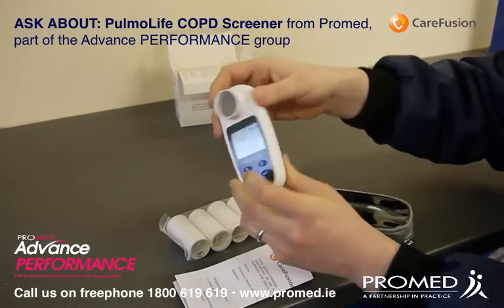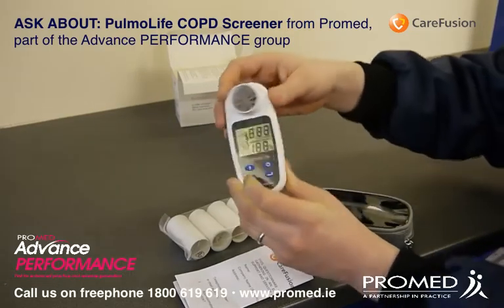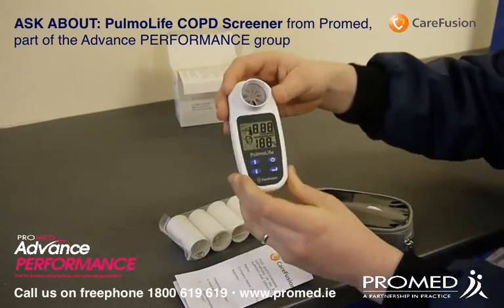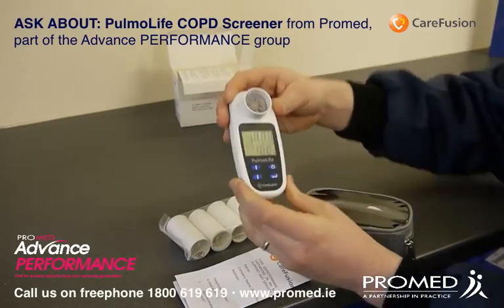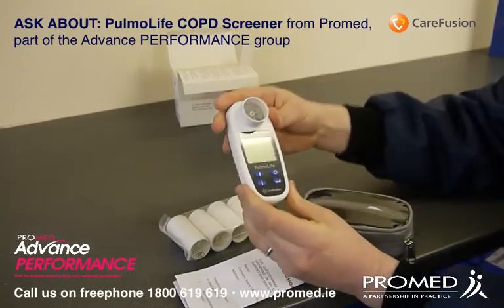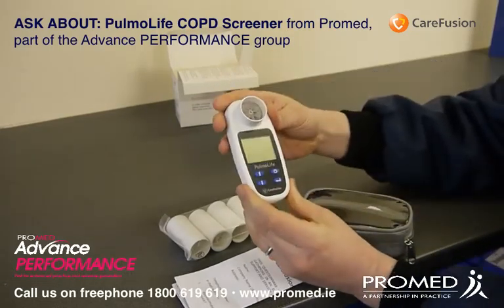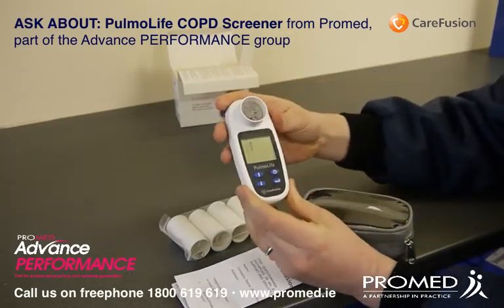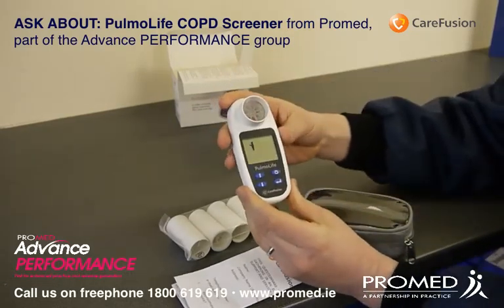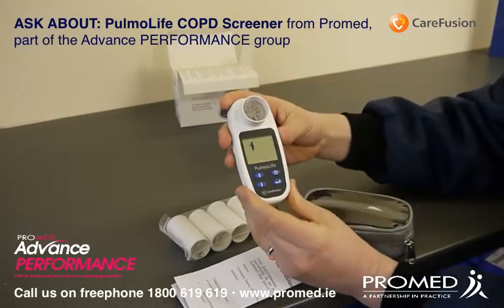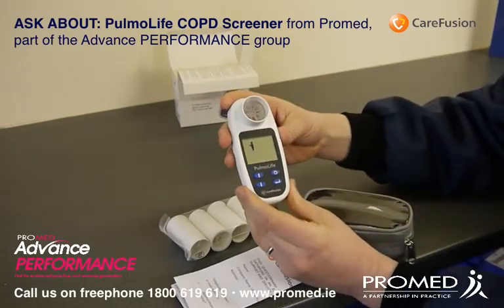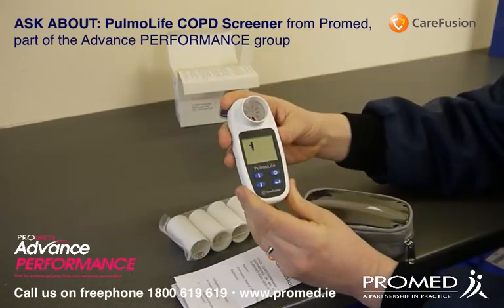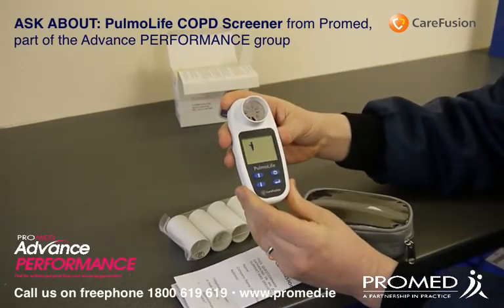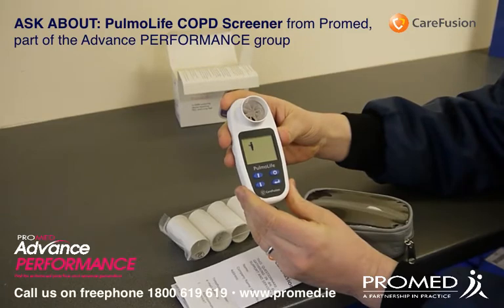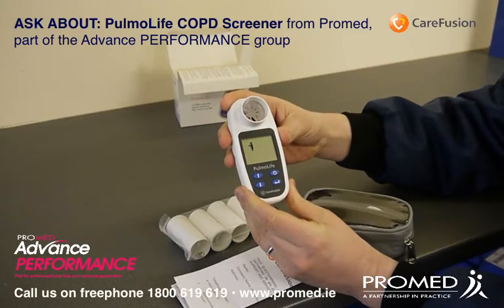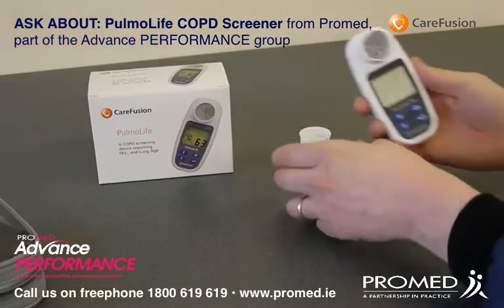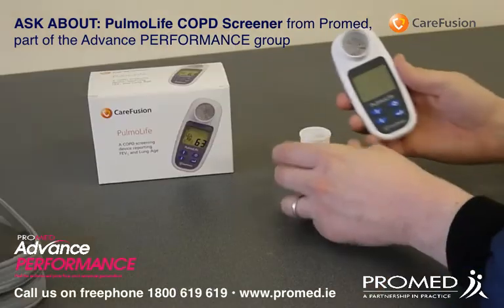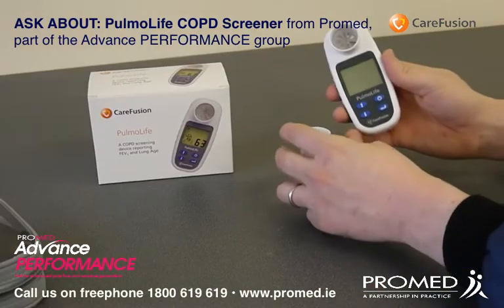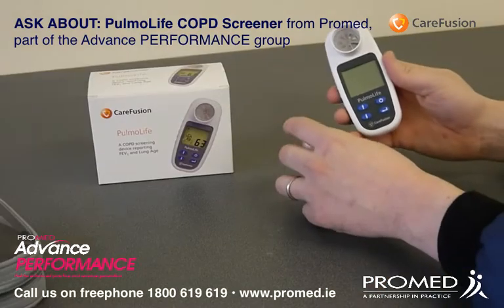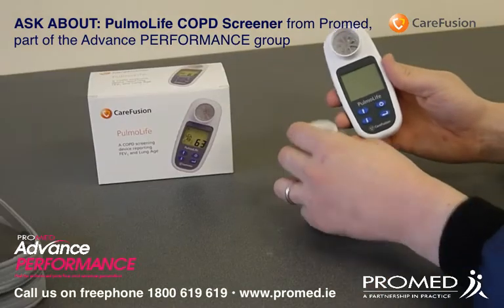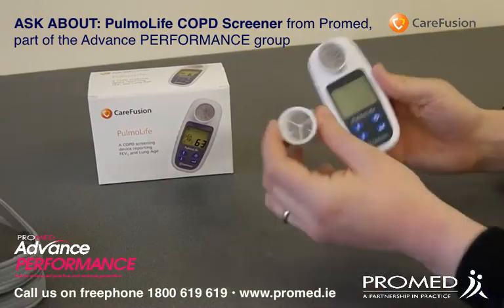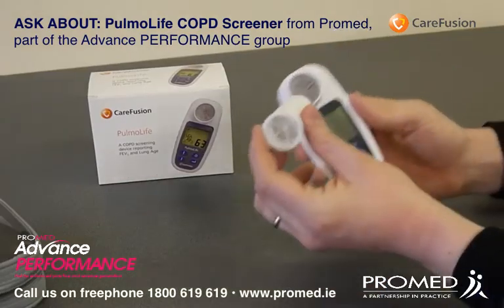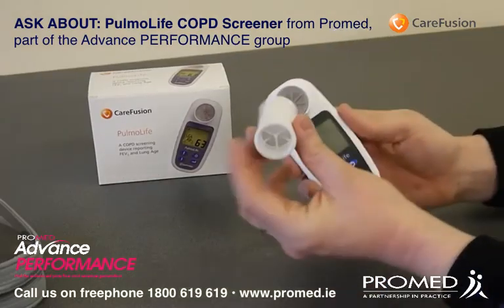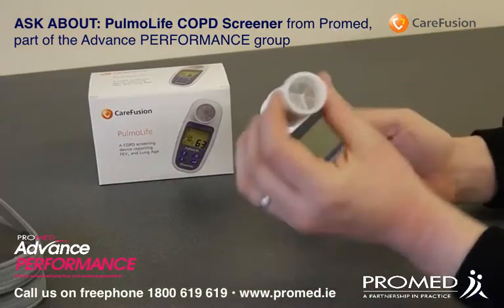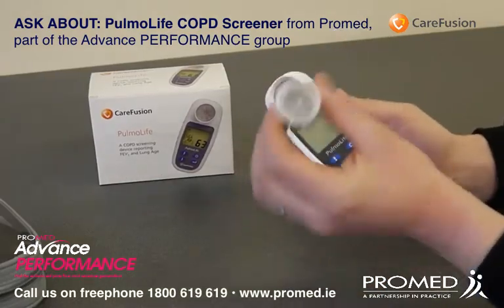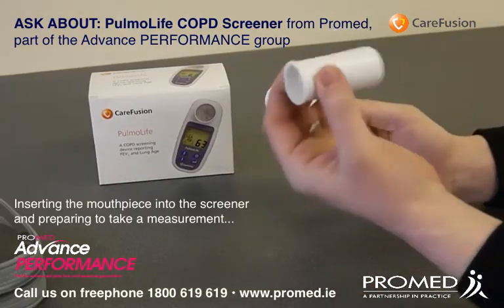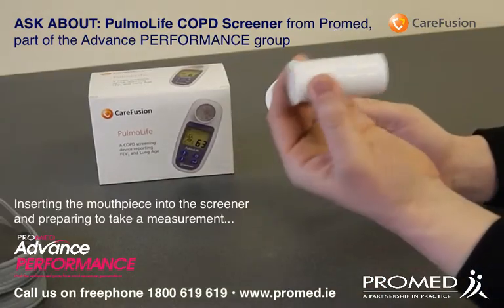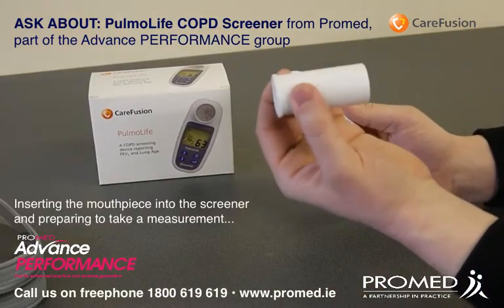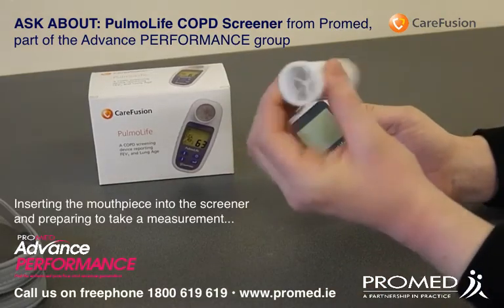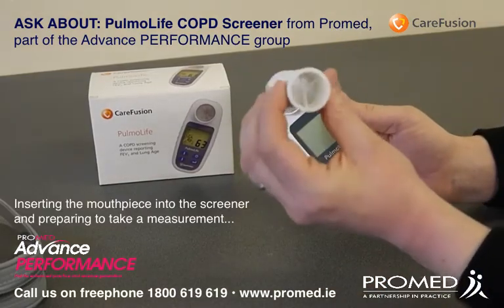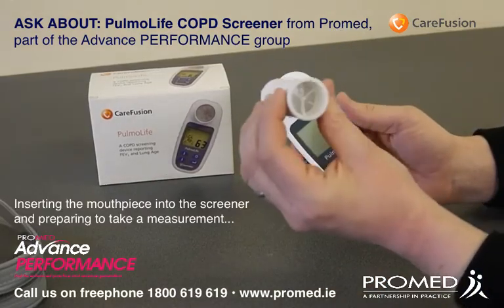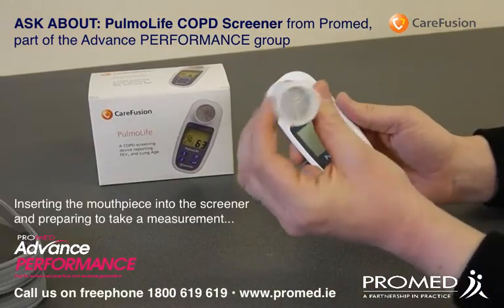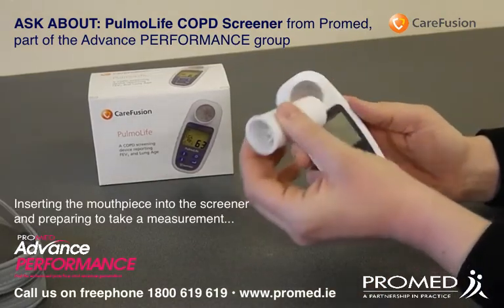We will now prepare the device to take a measurement. First of all, we will insert a one-way mouthpiece into the device.